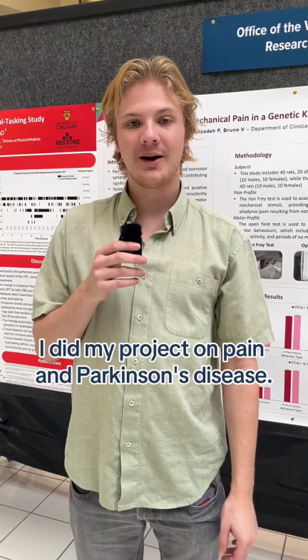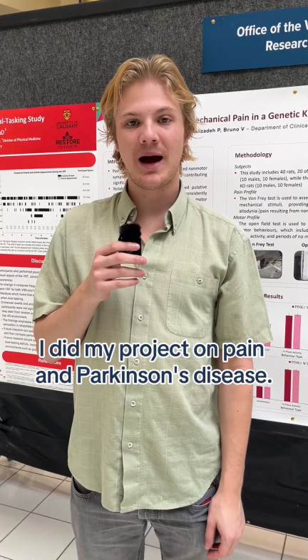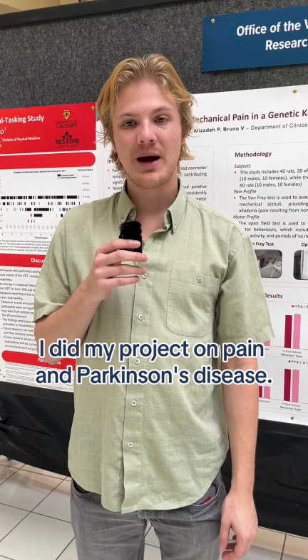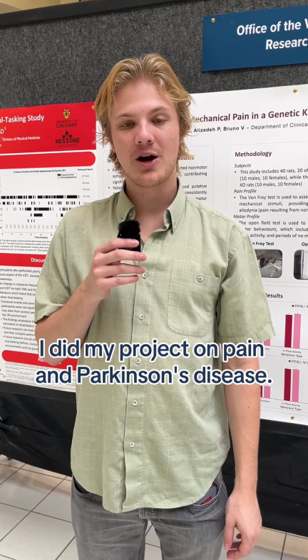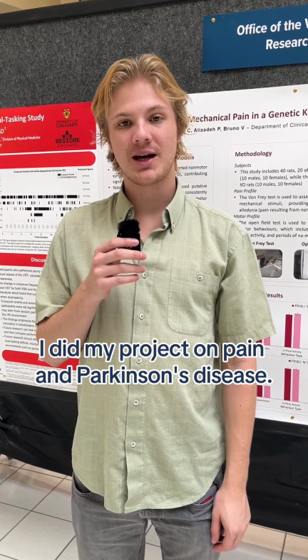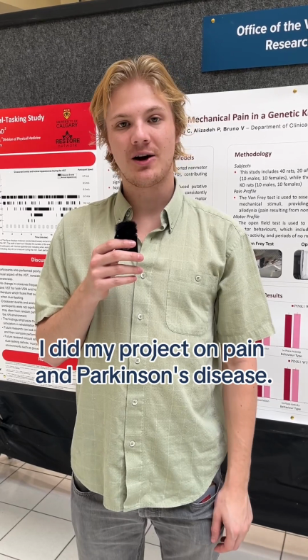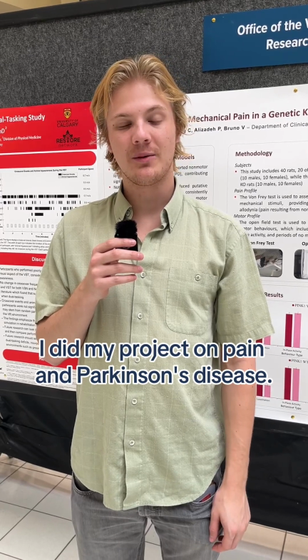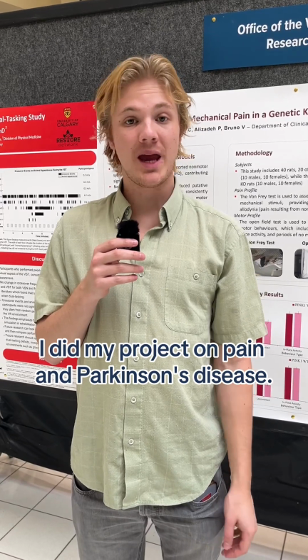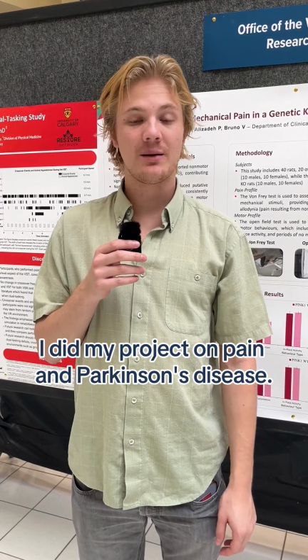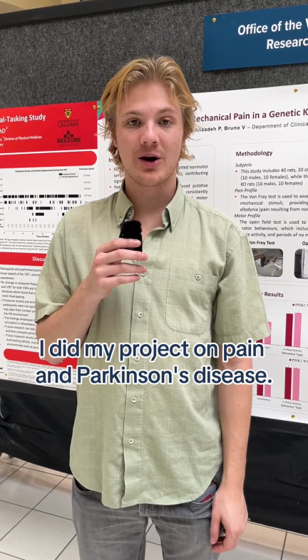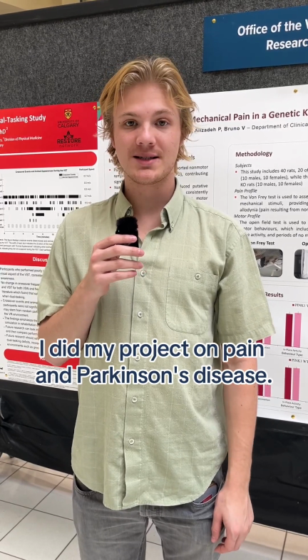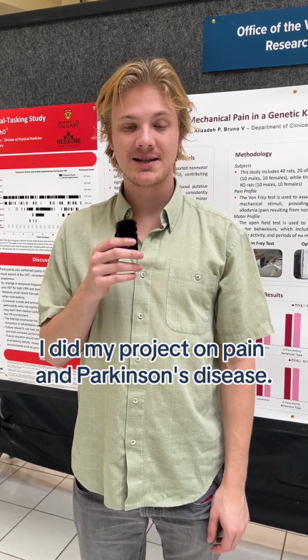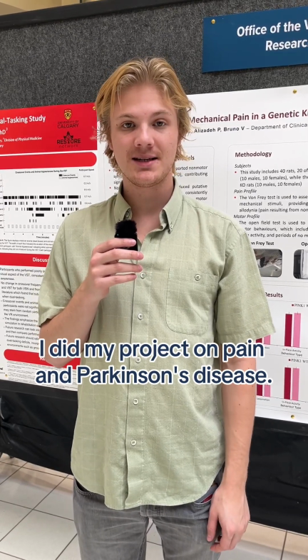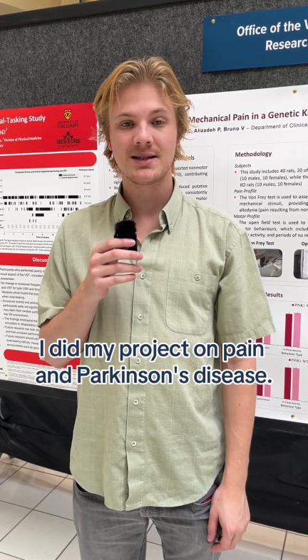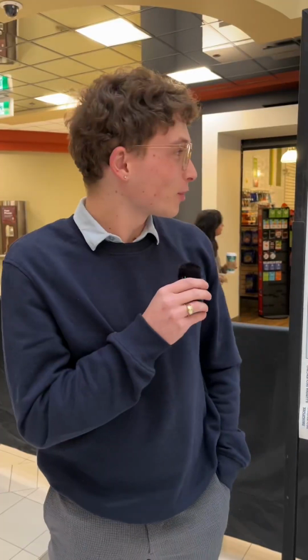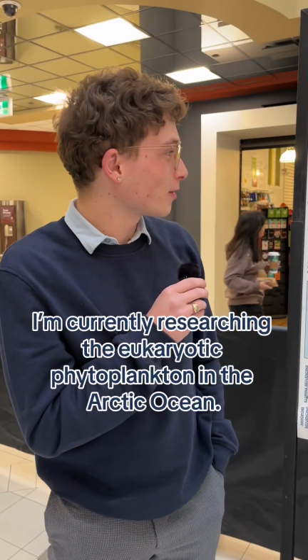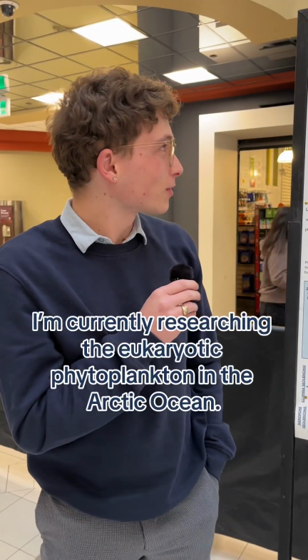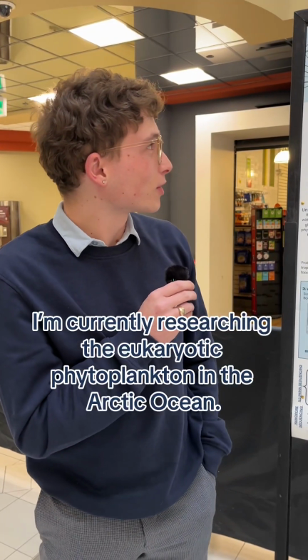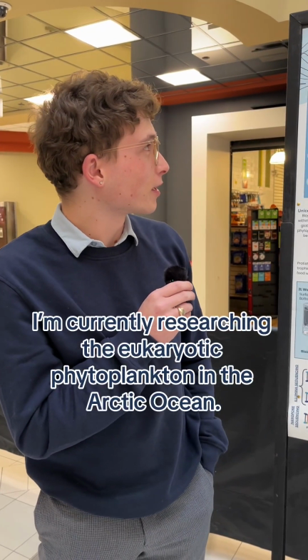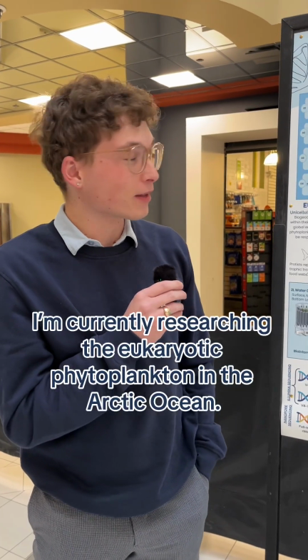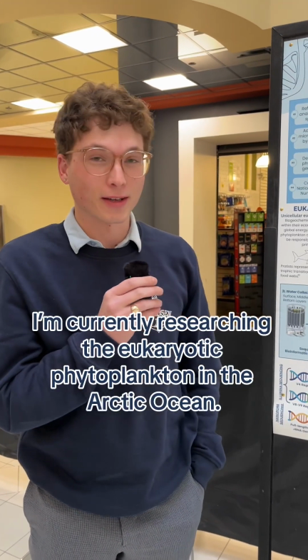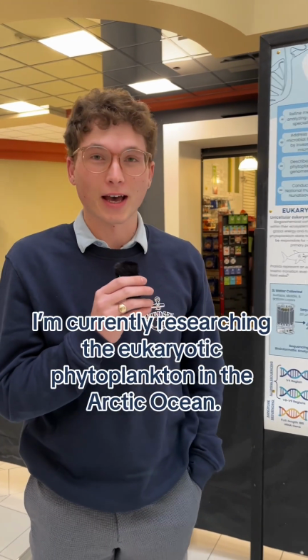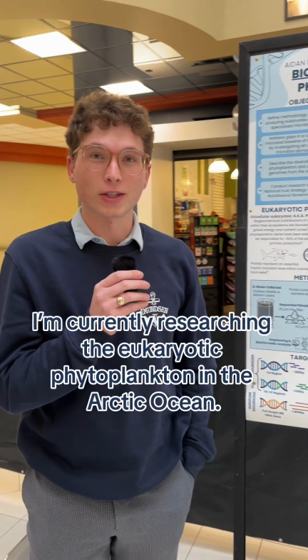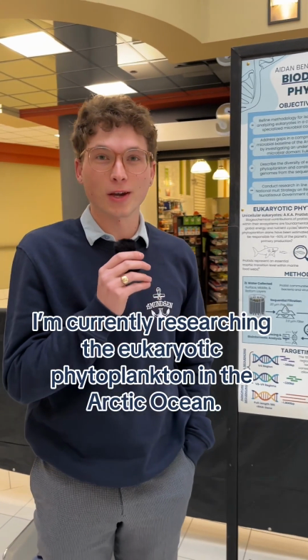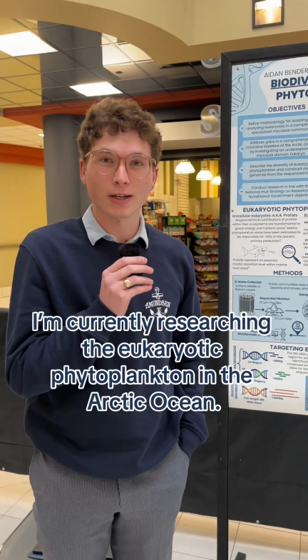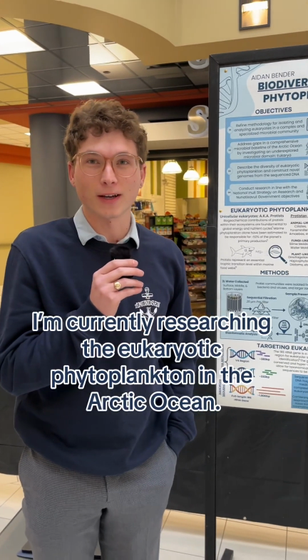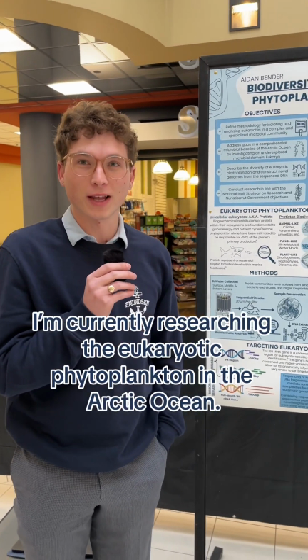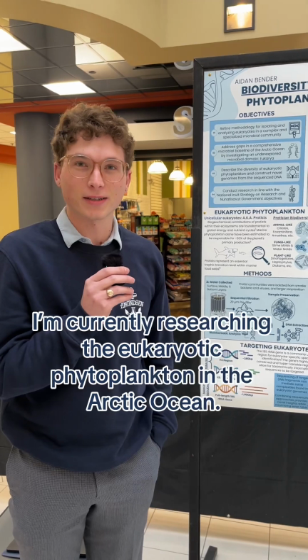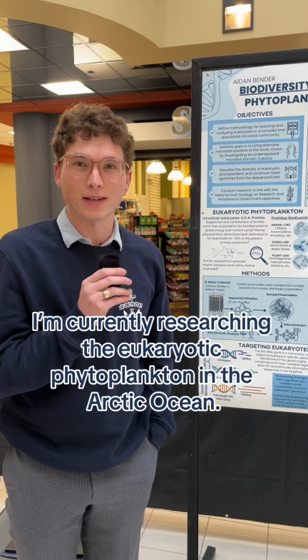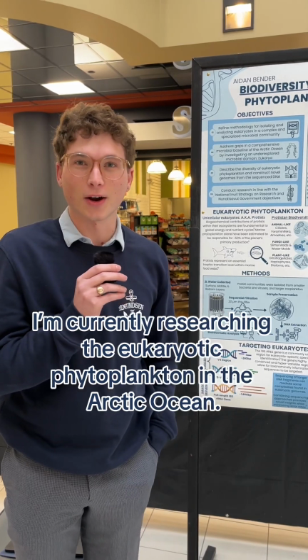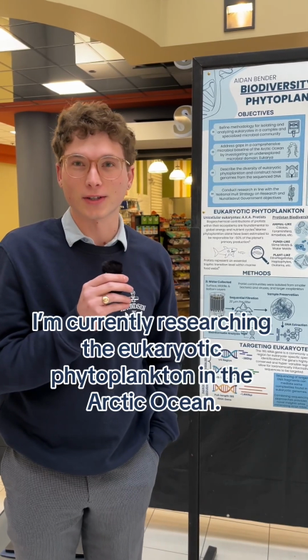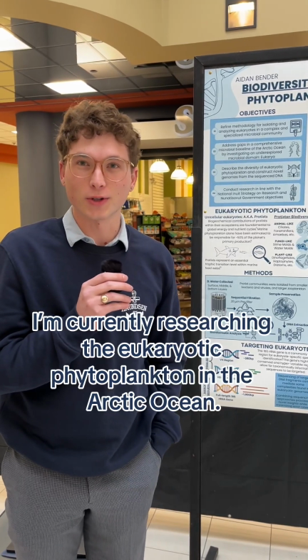I did my project on pain and Parkinson's disease. I'm currently researching the eukaryotic phytoplankton in the Arctic Ocean.